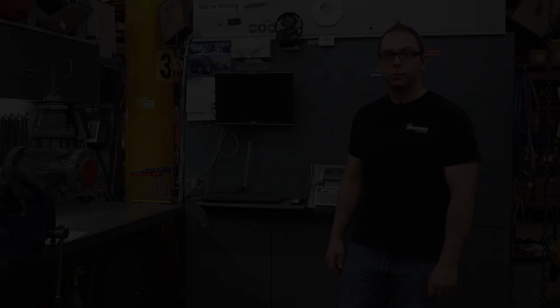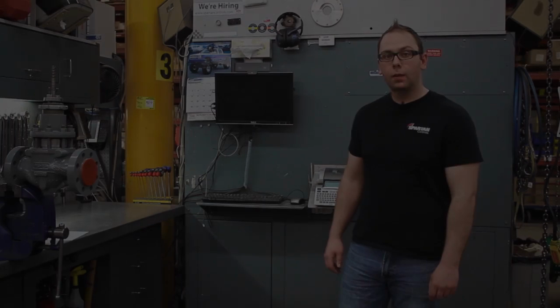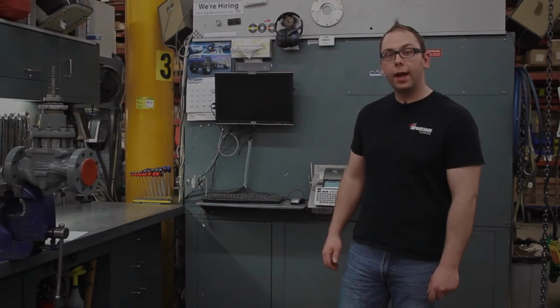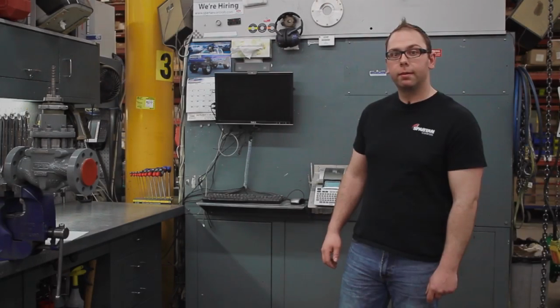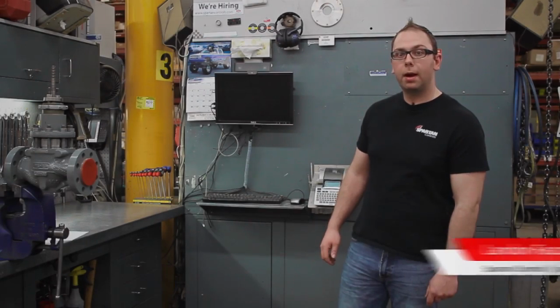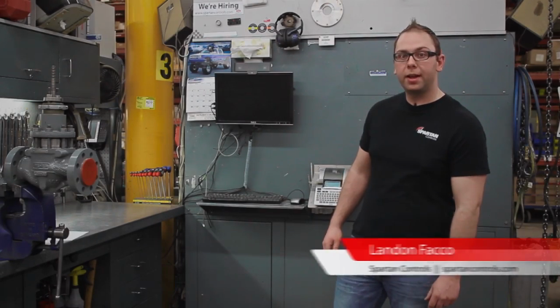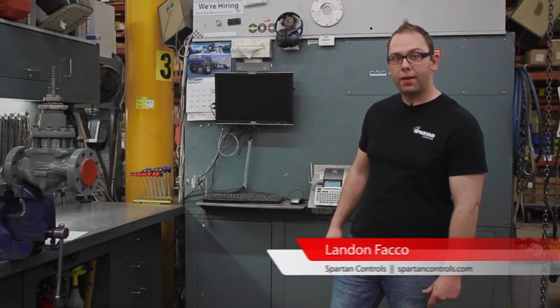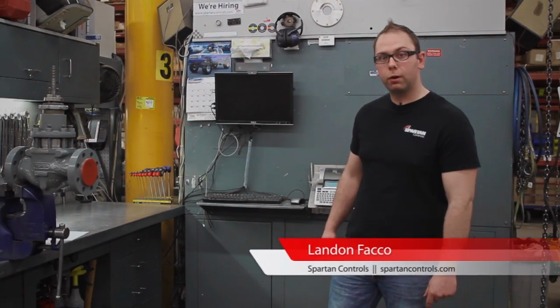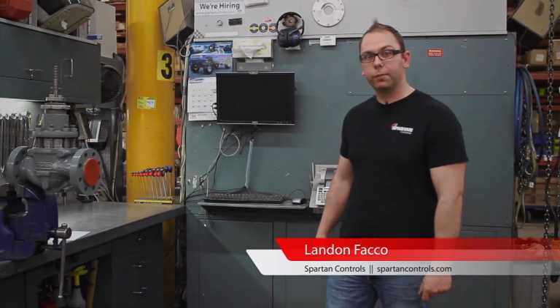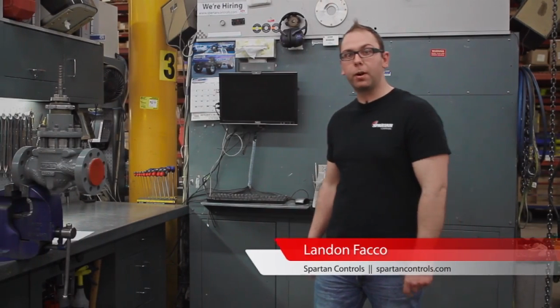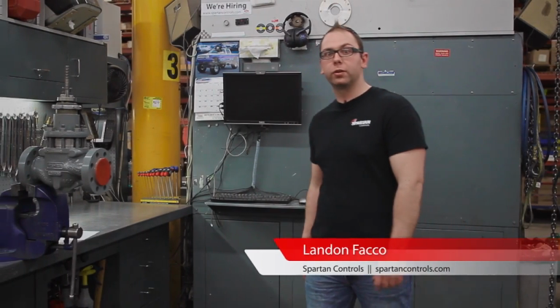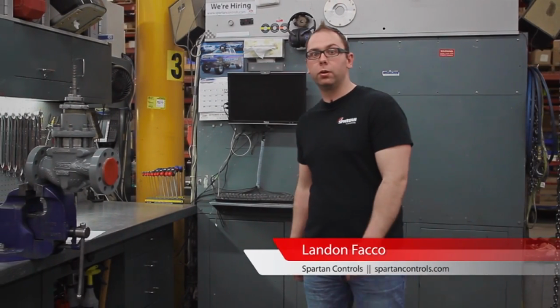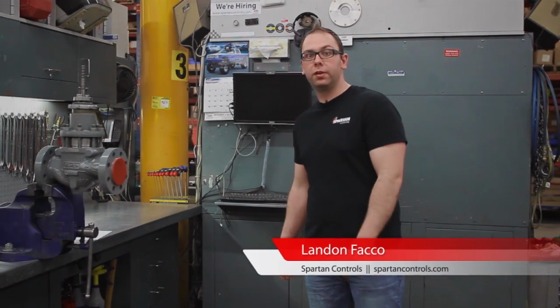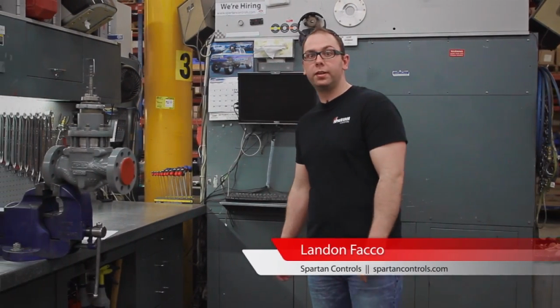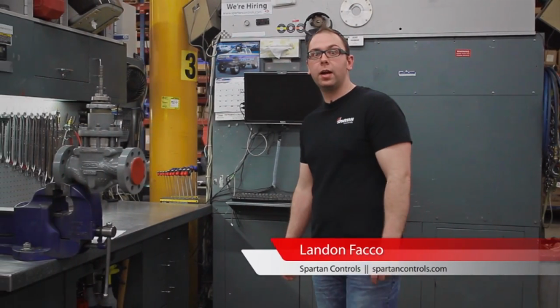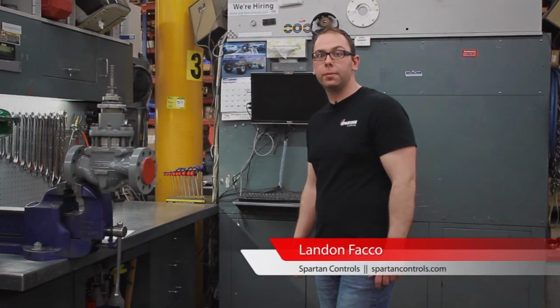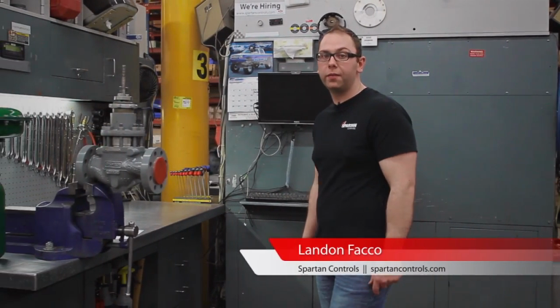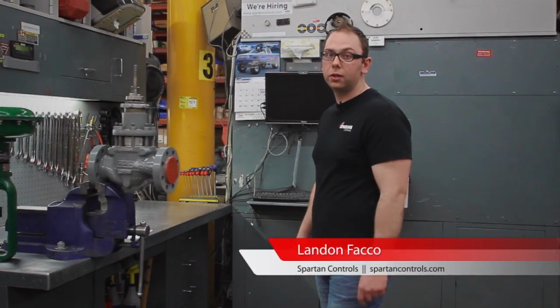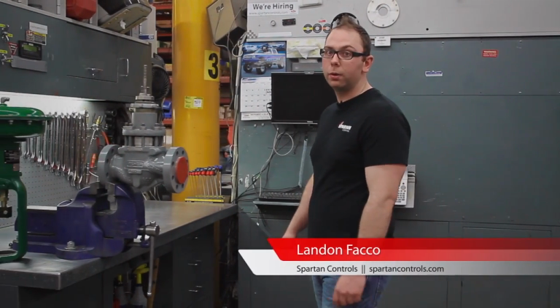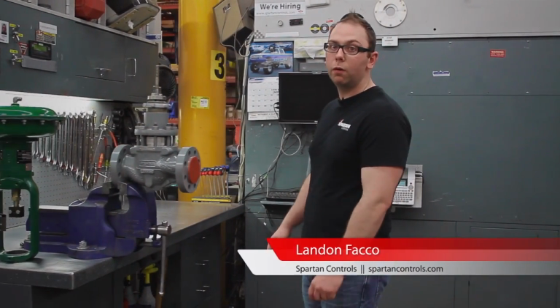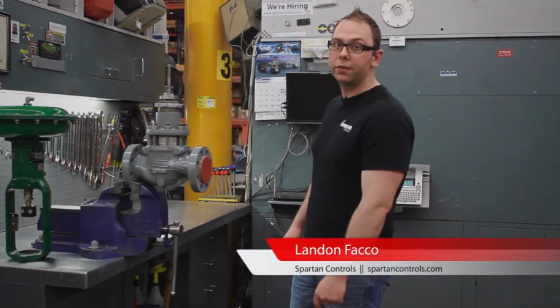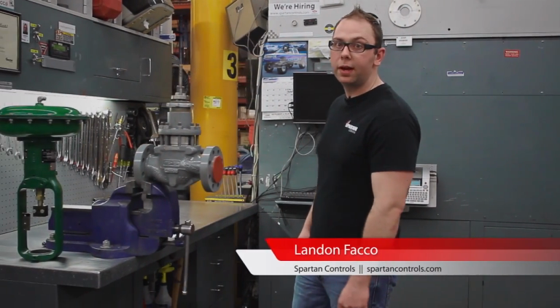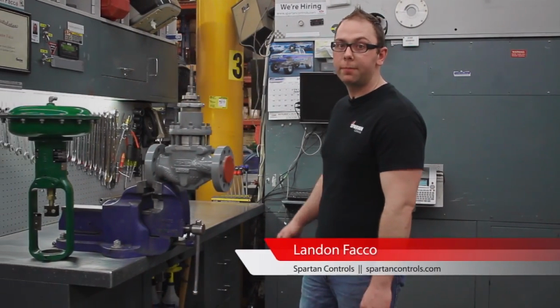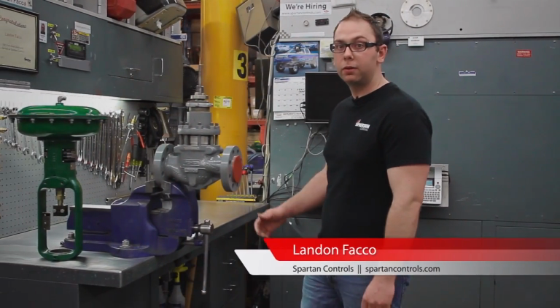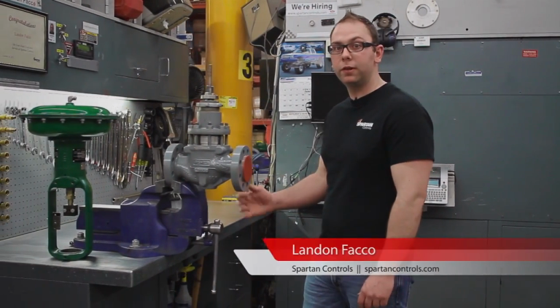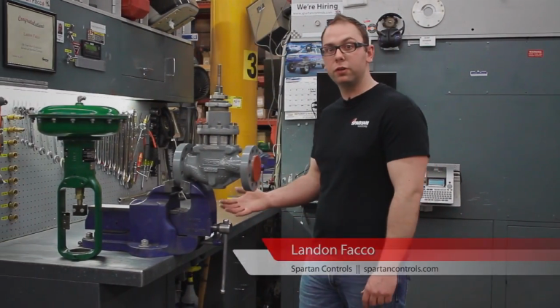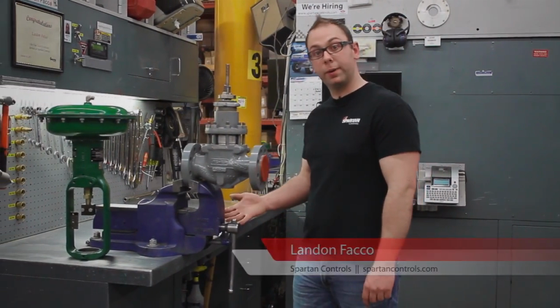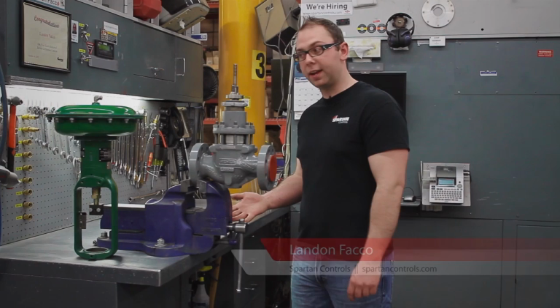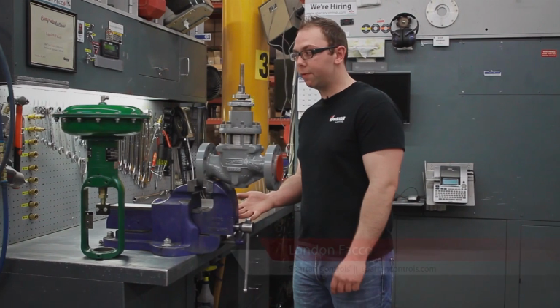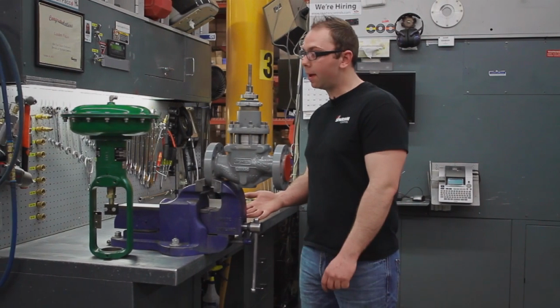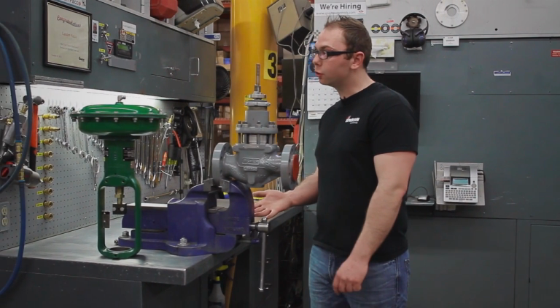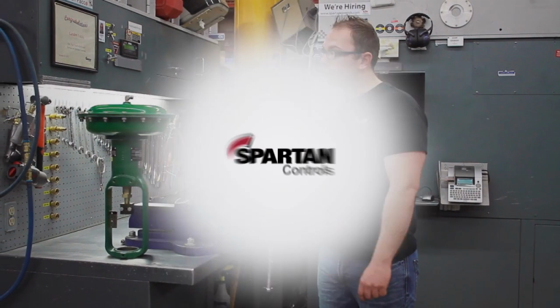Hi, I'm Landon Thacko from Spartan Controls and today I'm going to be giving you a quick overview on how to mount a Fisher spring and diaphragm actuator.